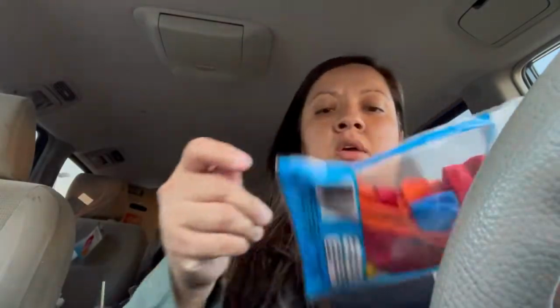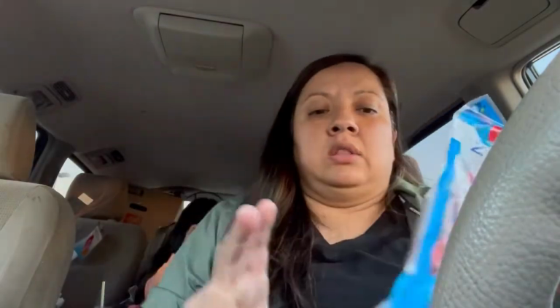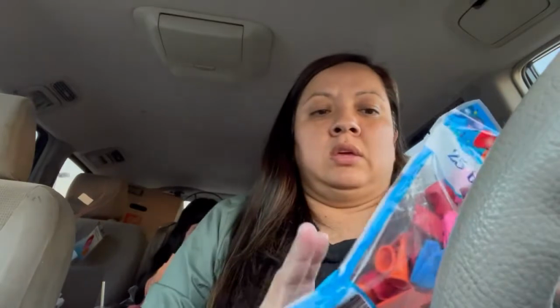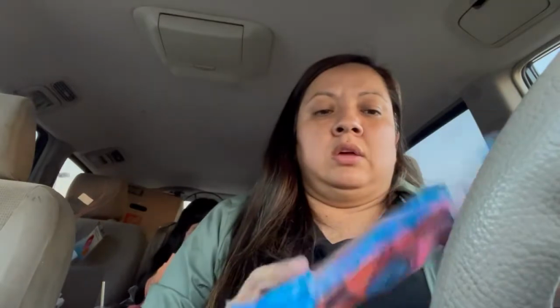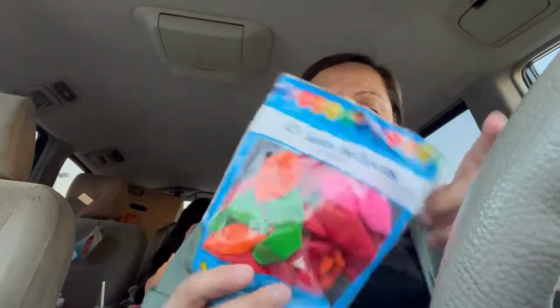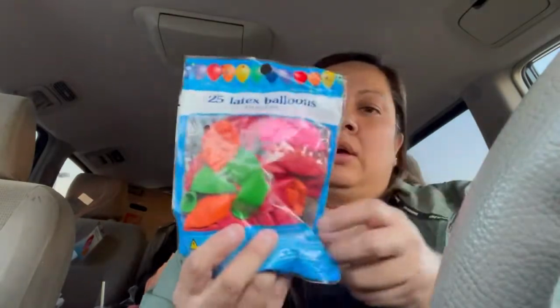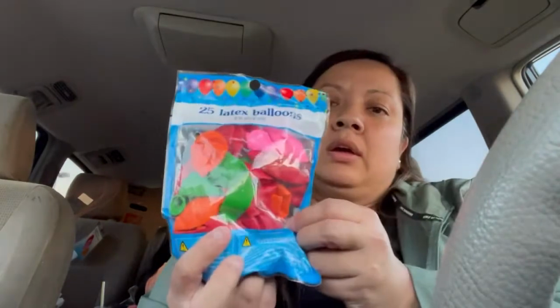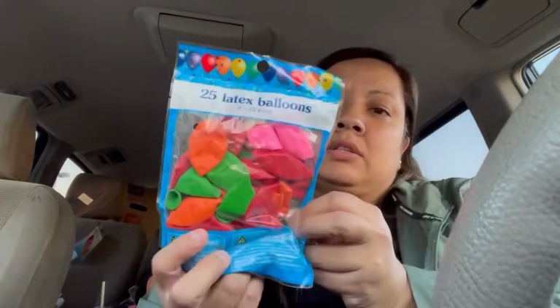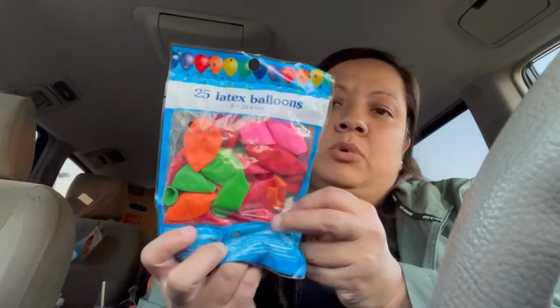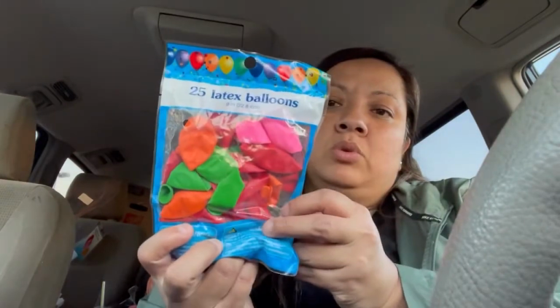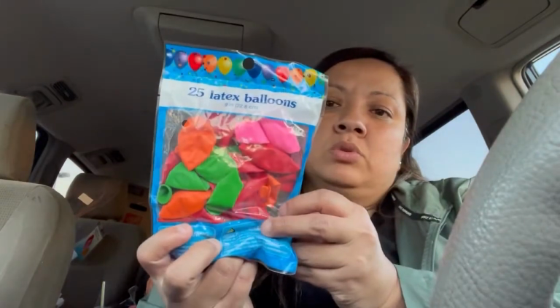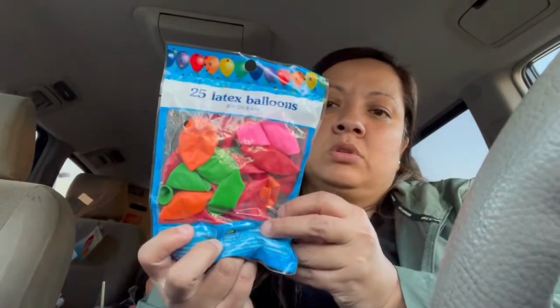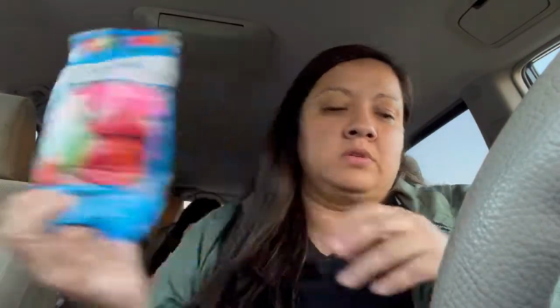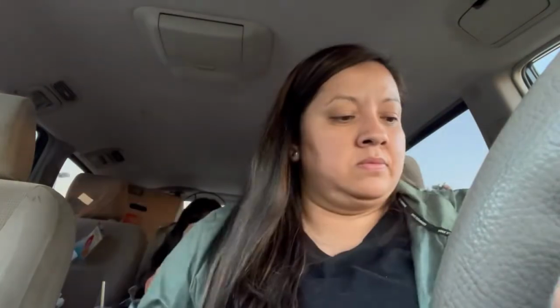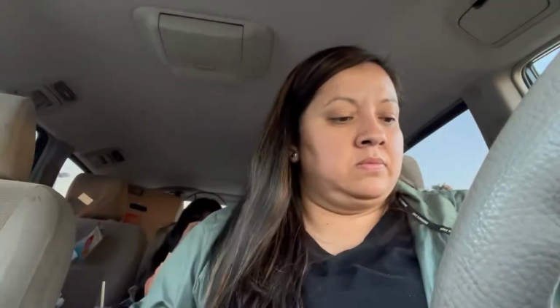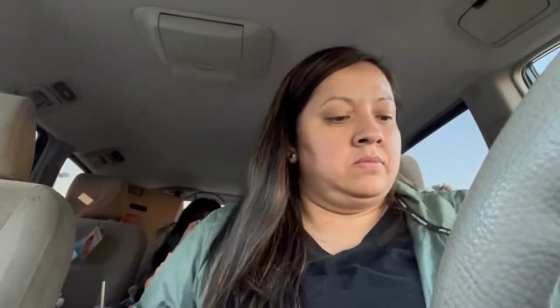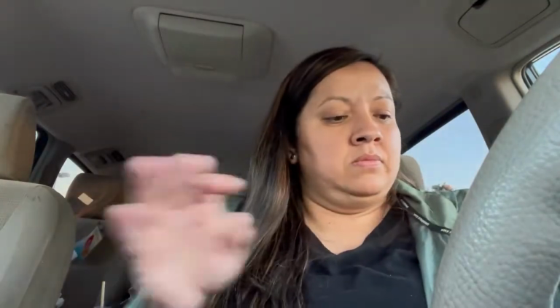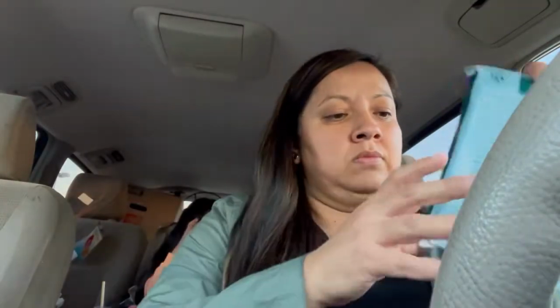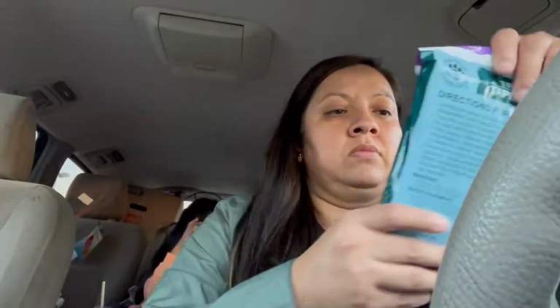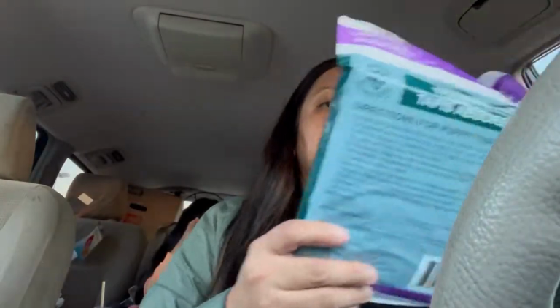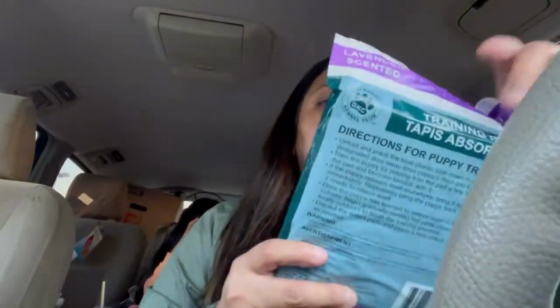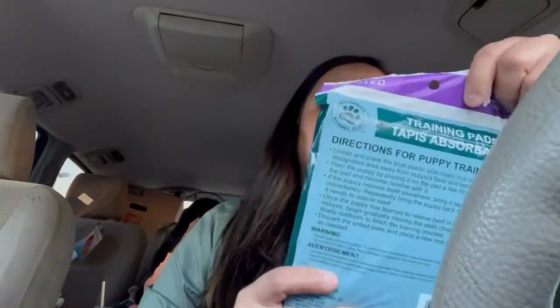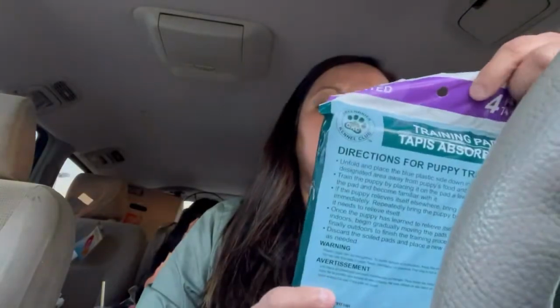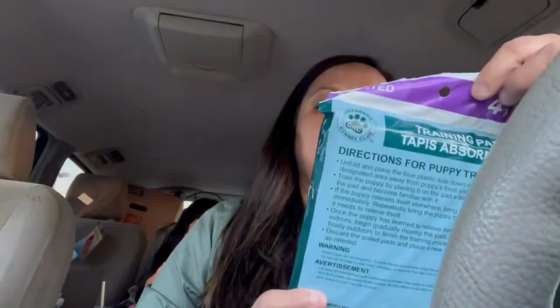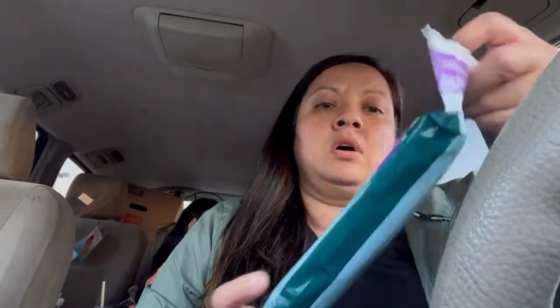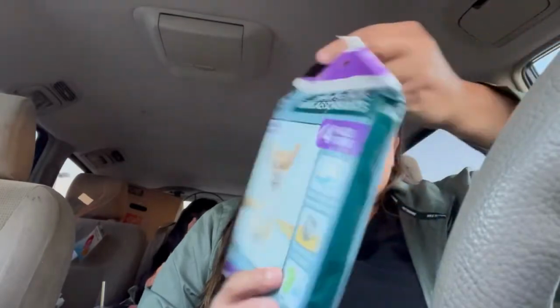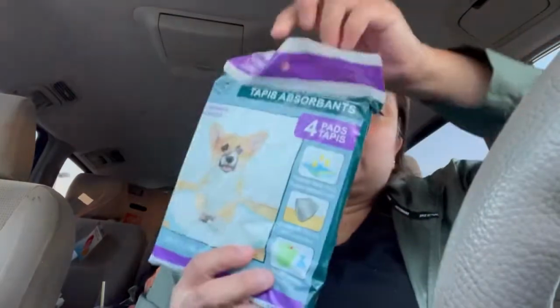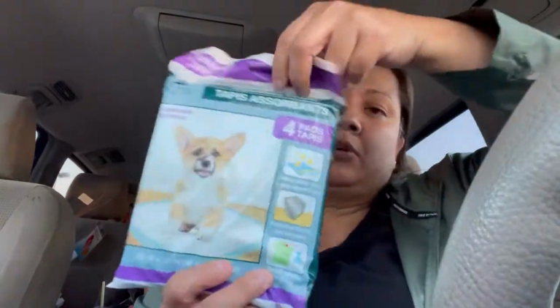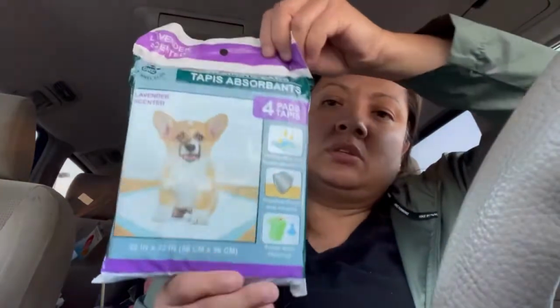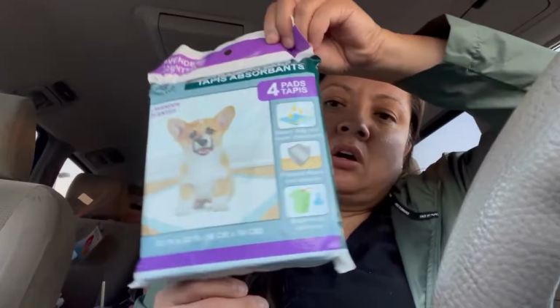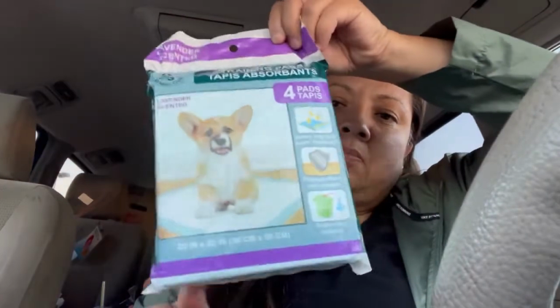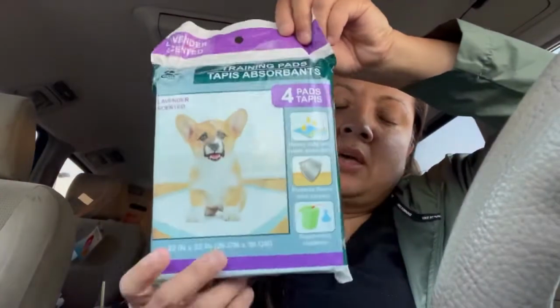And then I got some balloons, and we got some doggy pads.